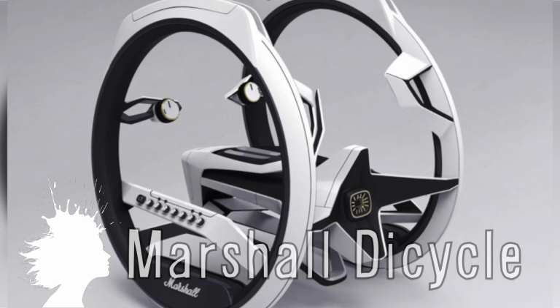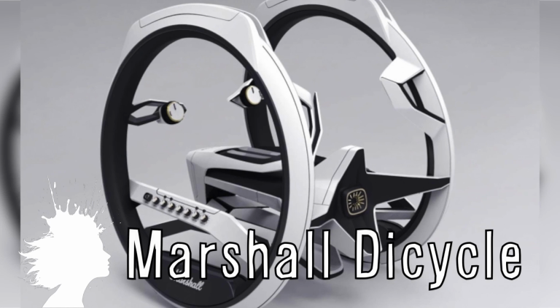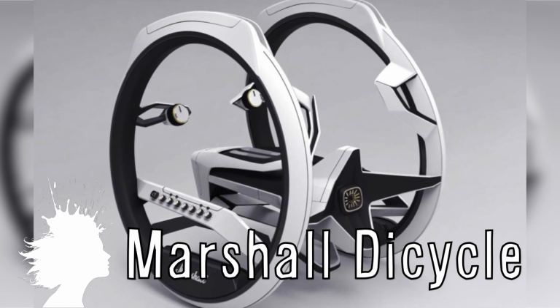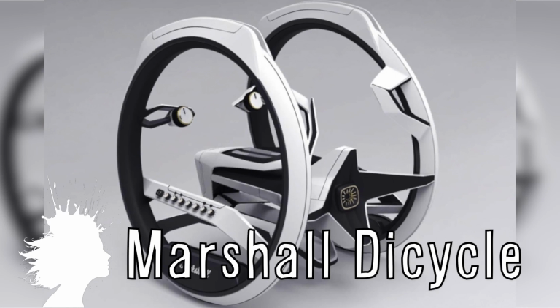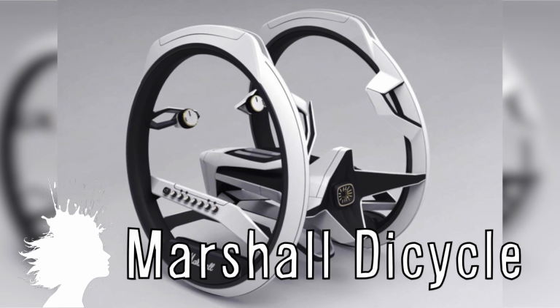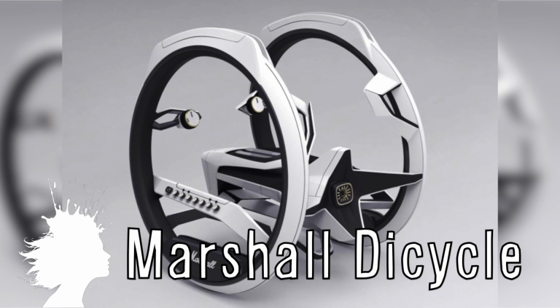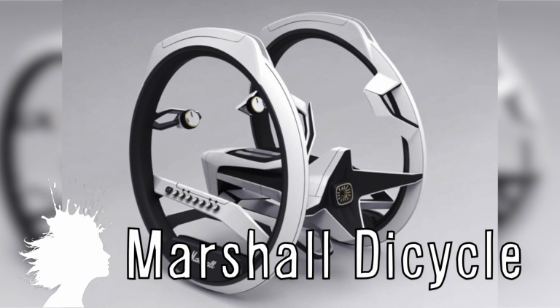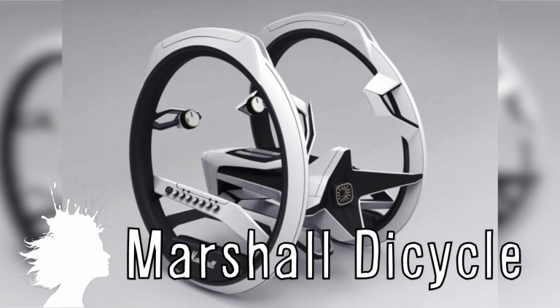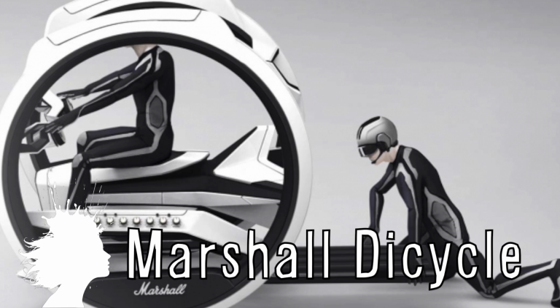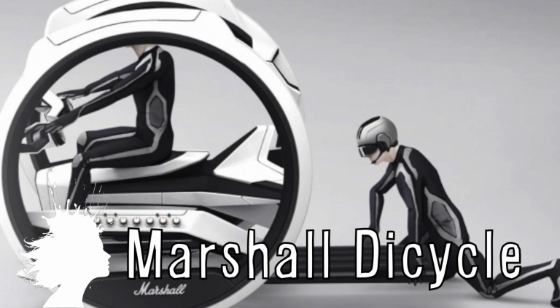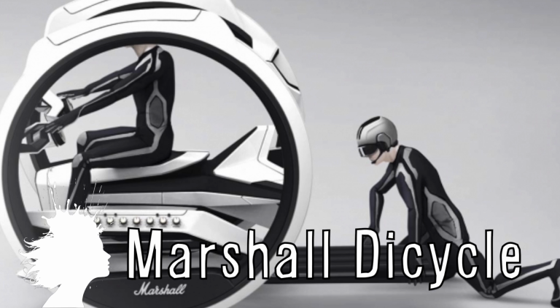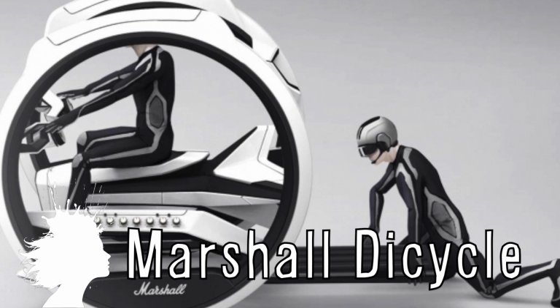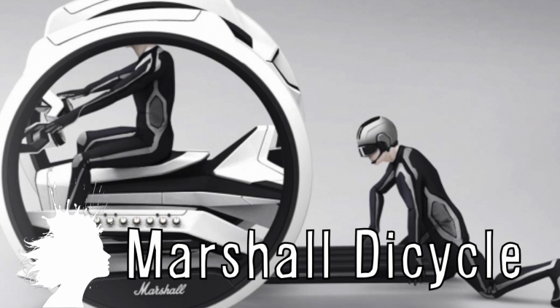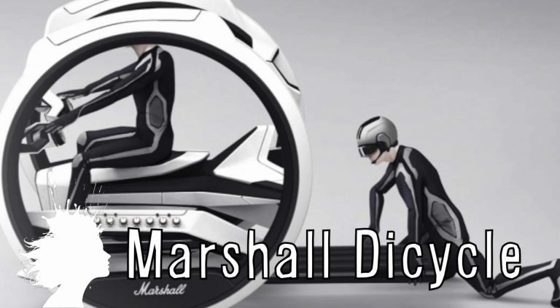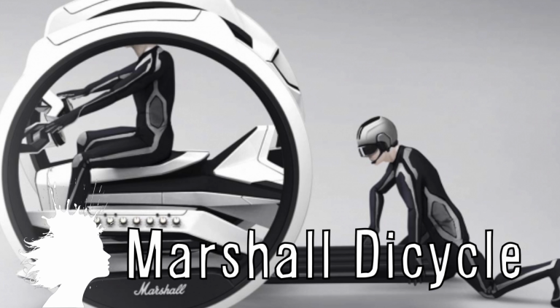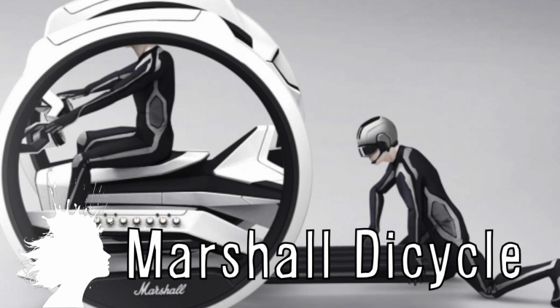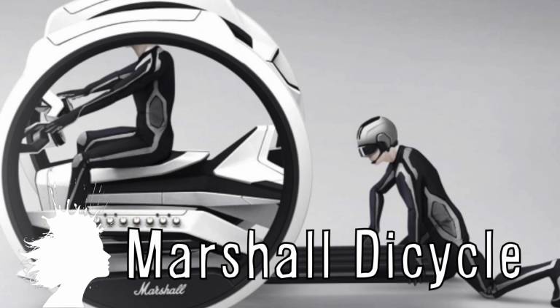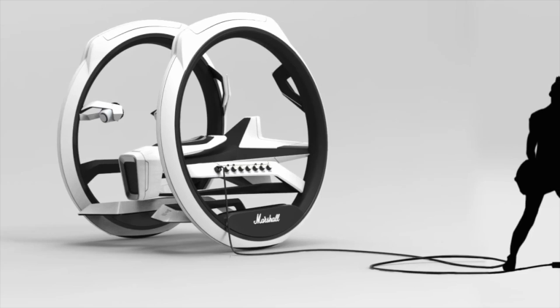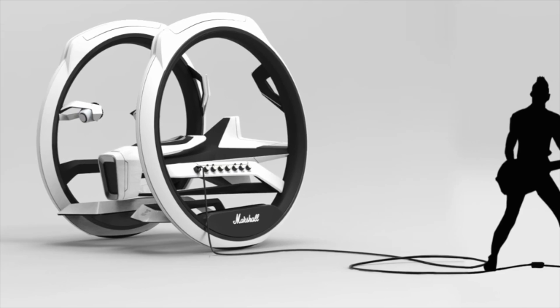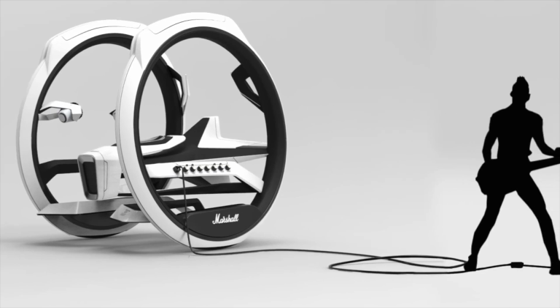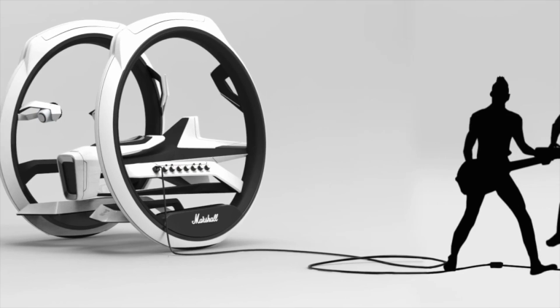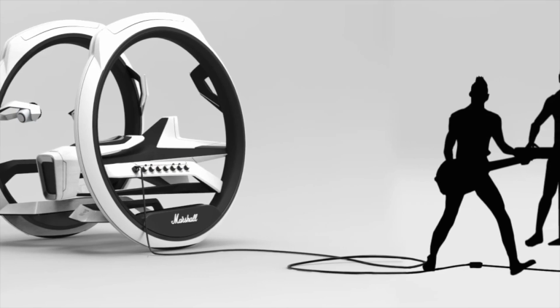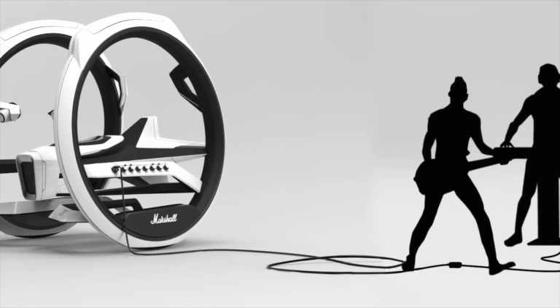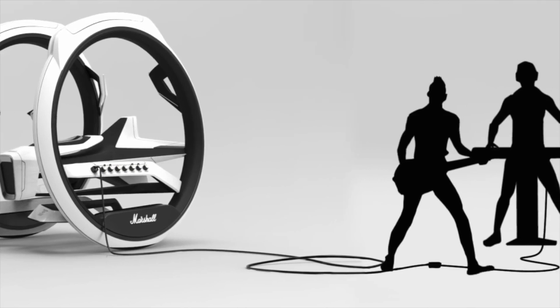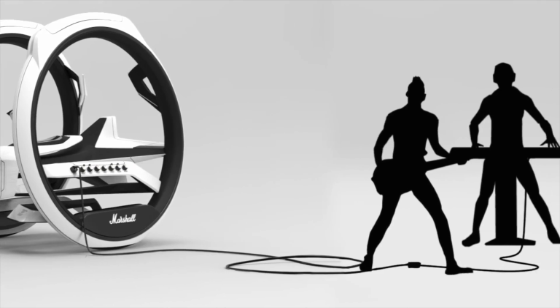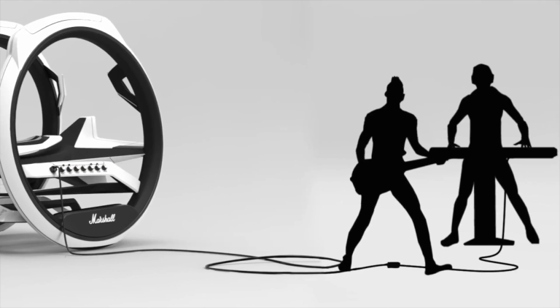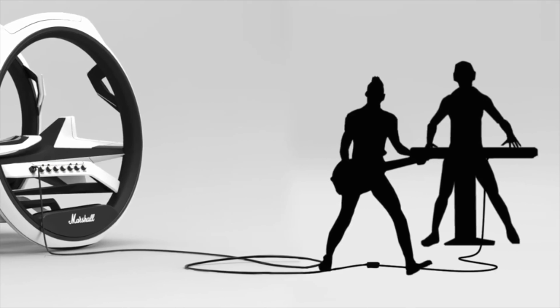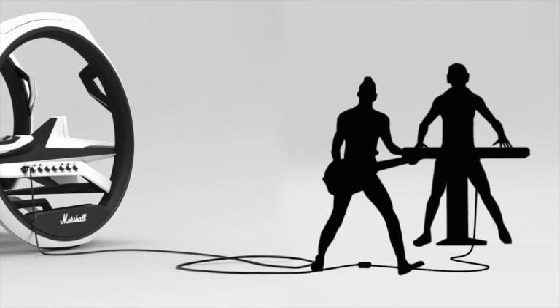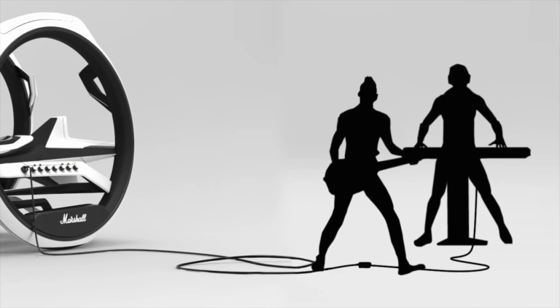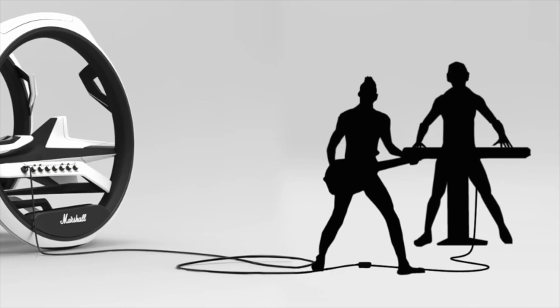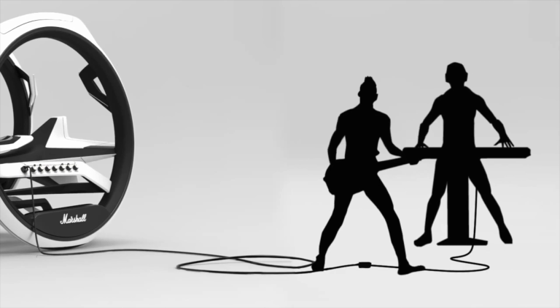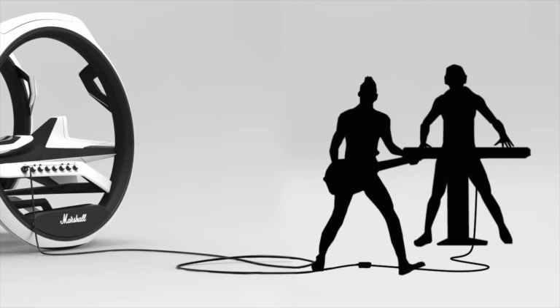The Marshall Dicycle is an electric motorcycle concept that doubles as an amplifier when instruments are plugged in.